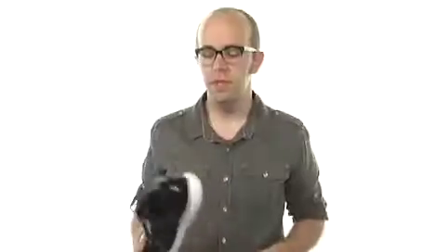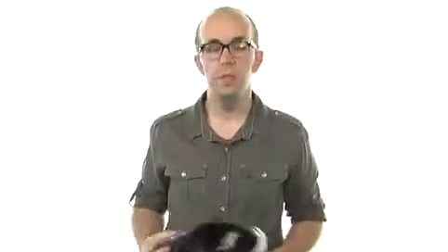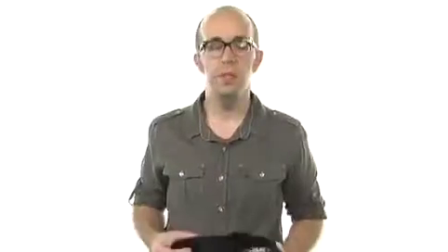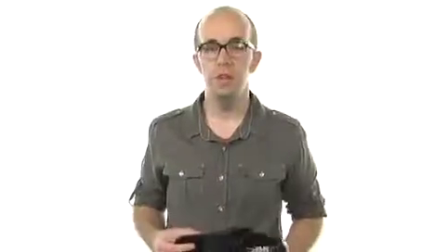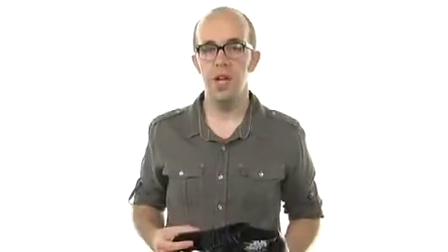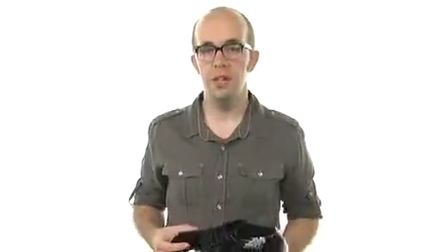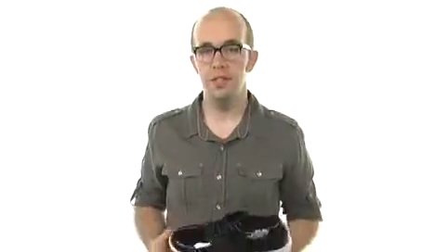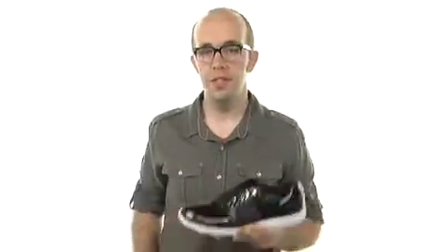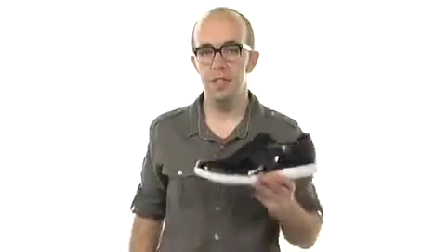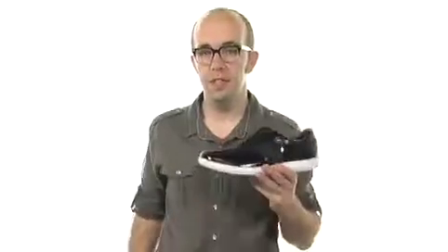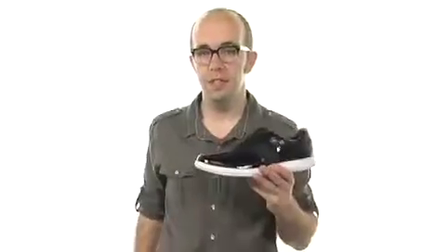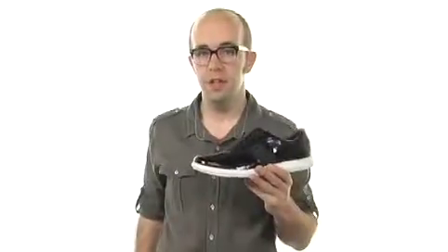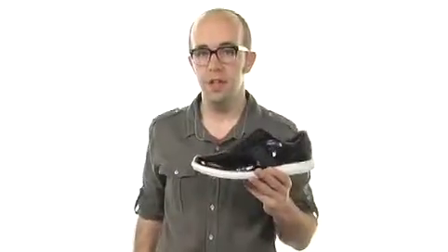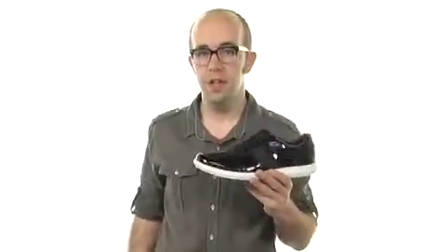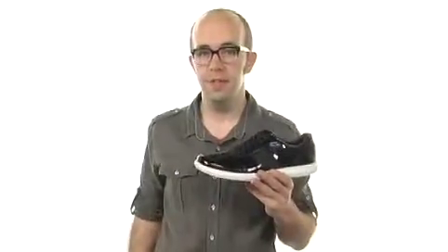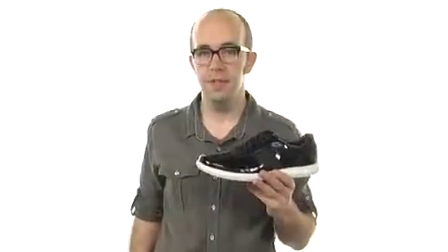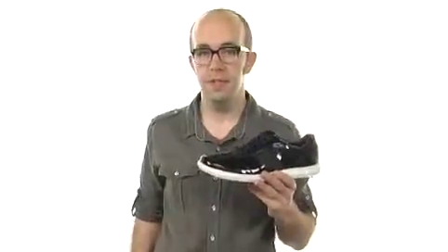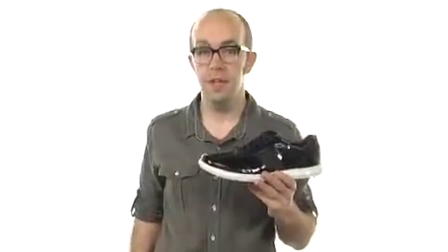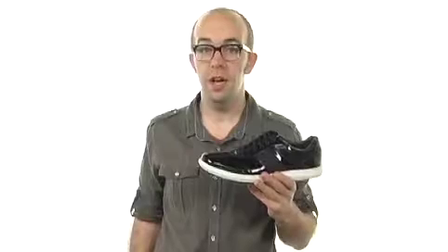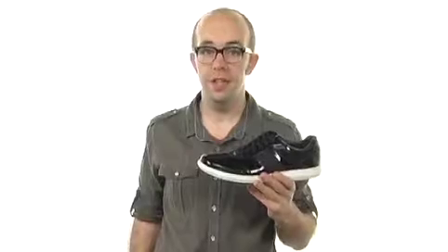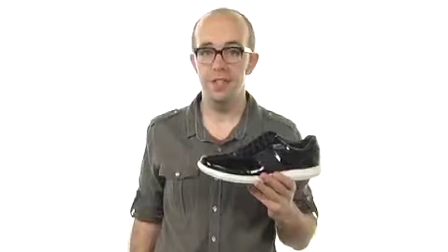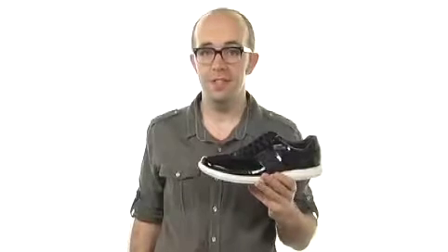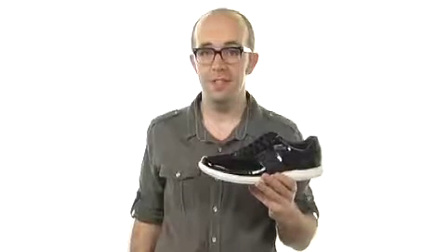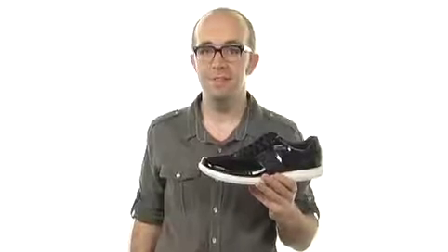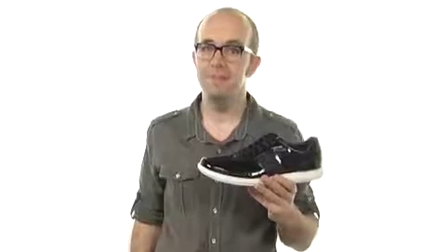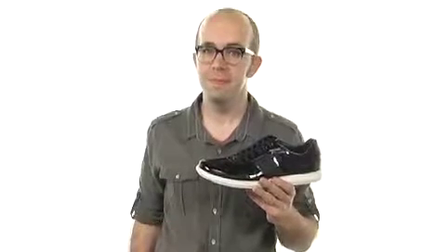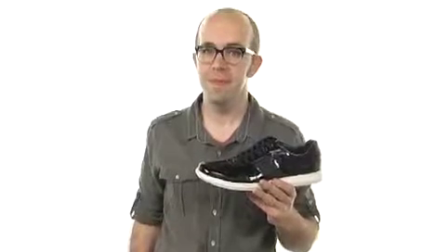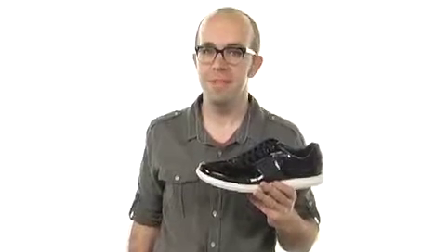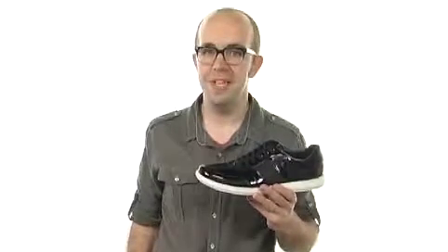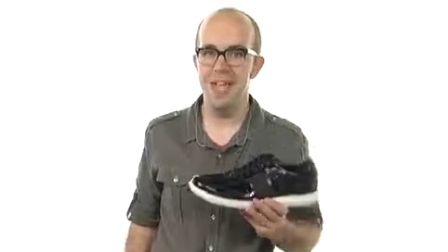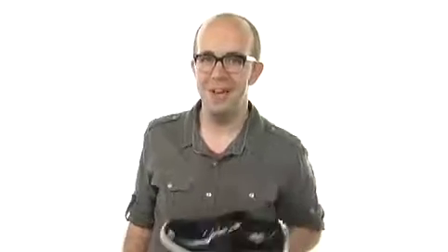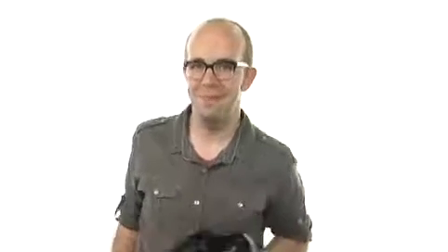You better try it — the Adonis. You're going to love it. Adonis, from Stacey Adams.